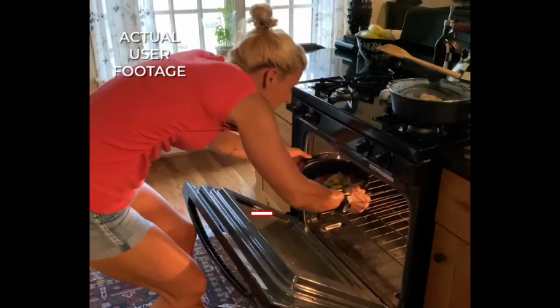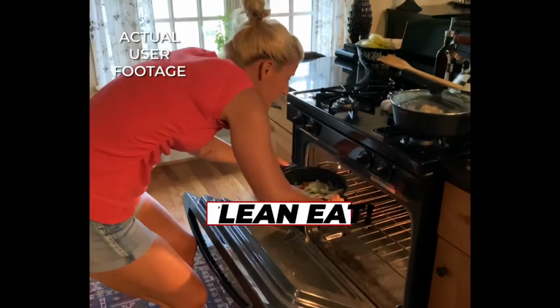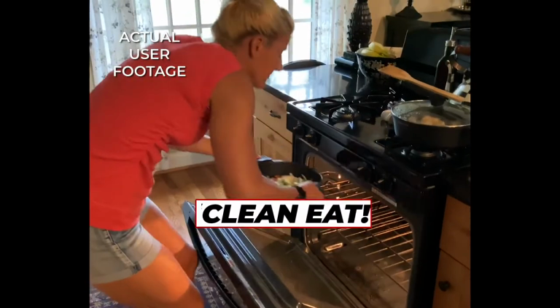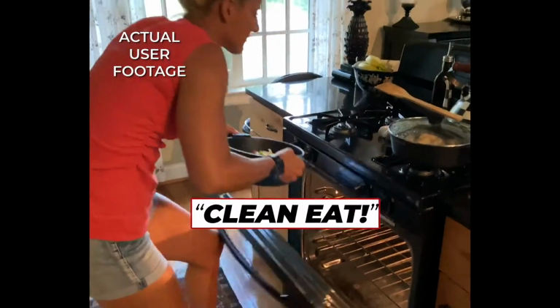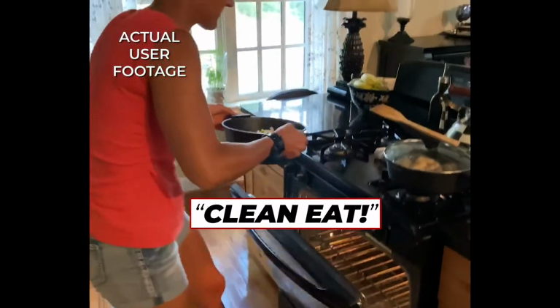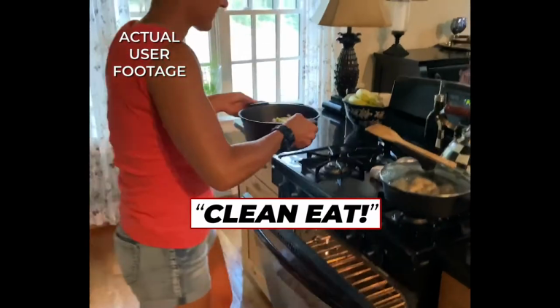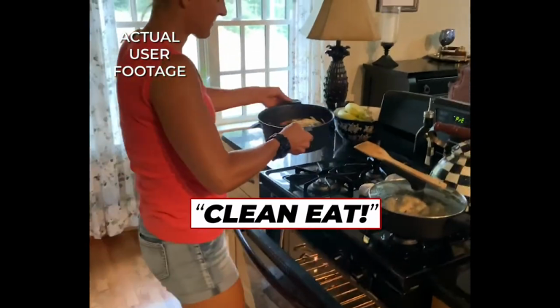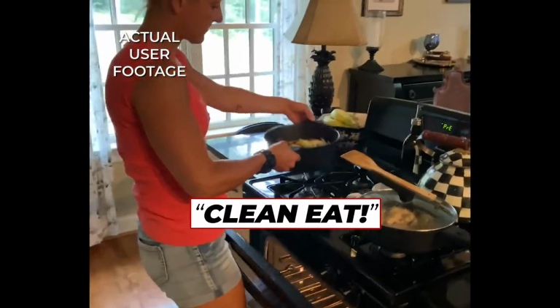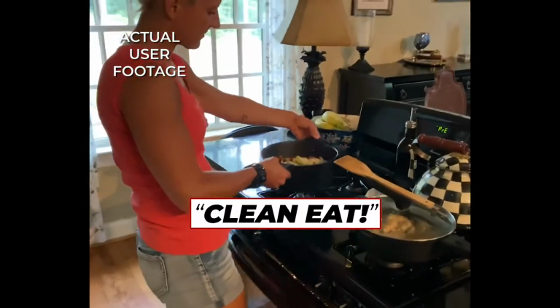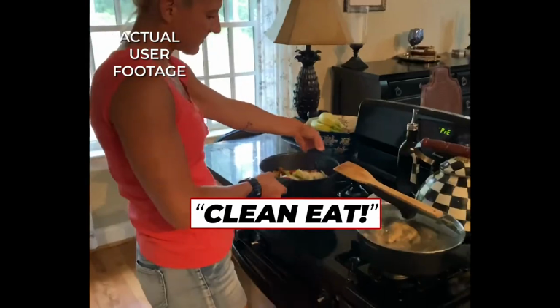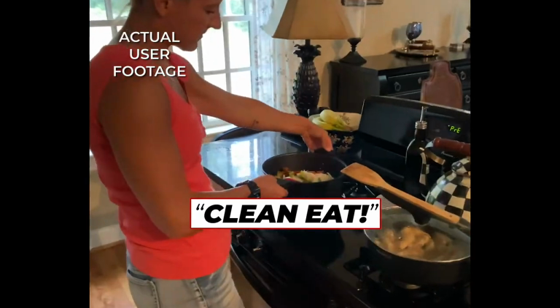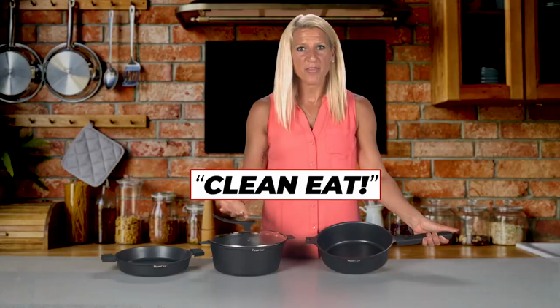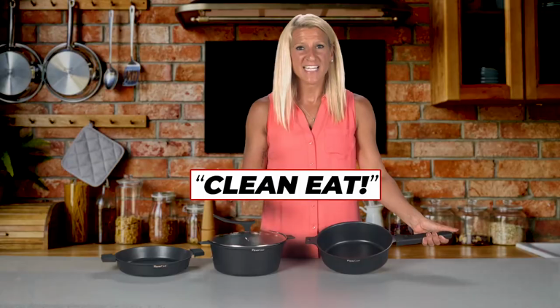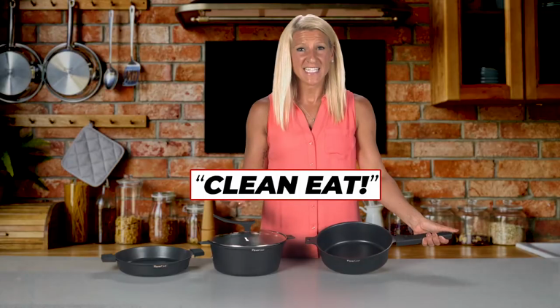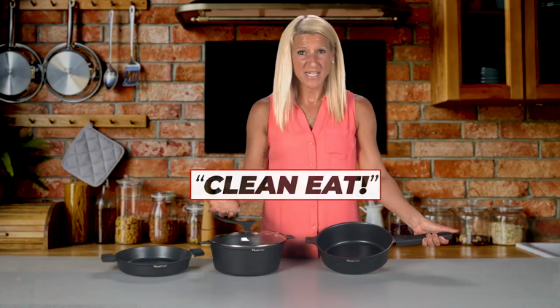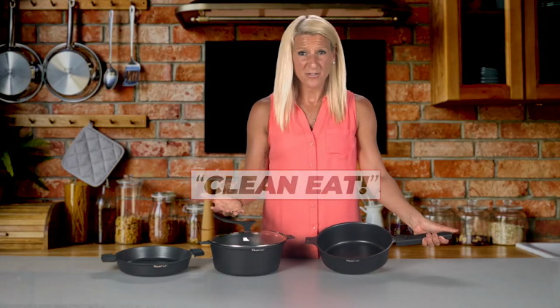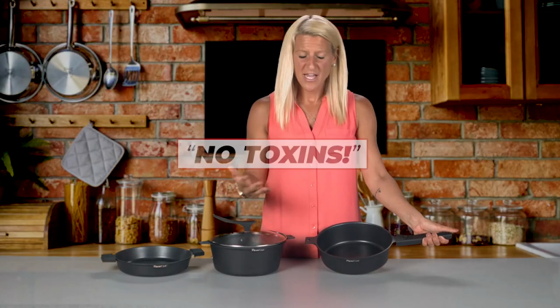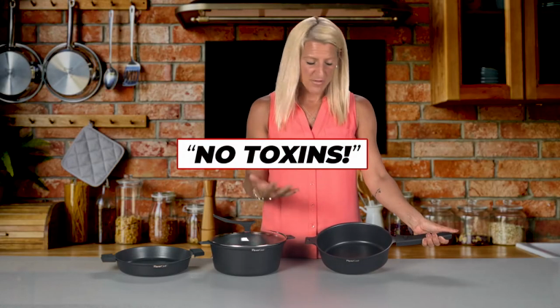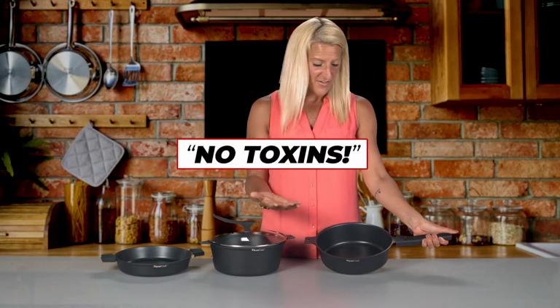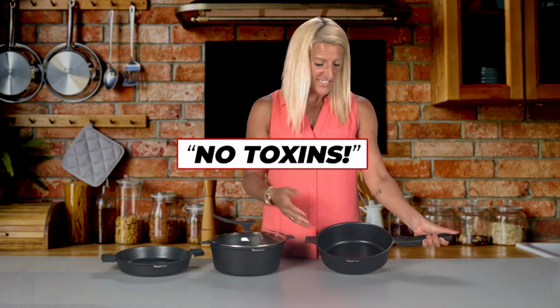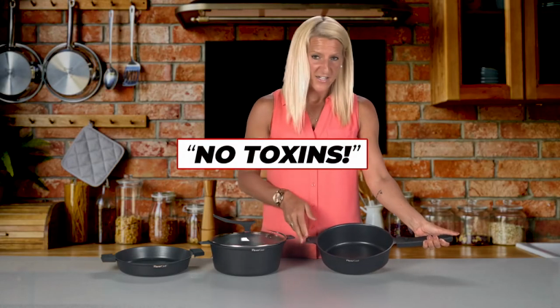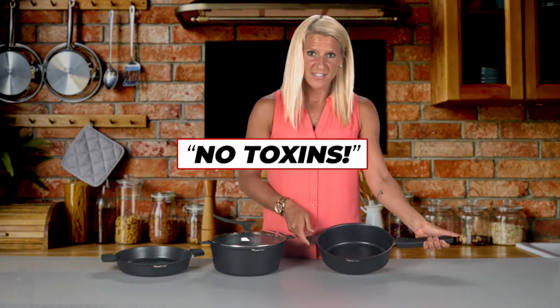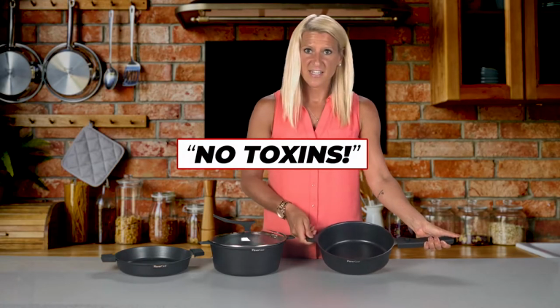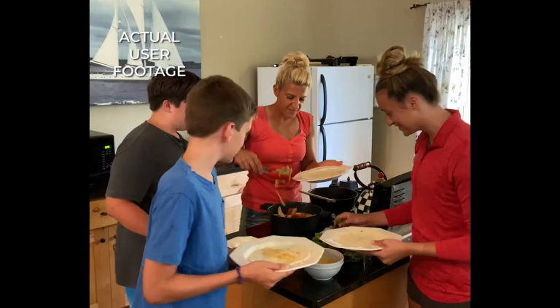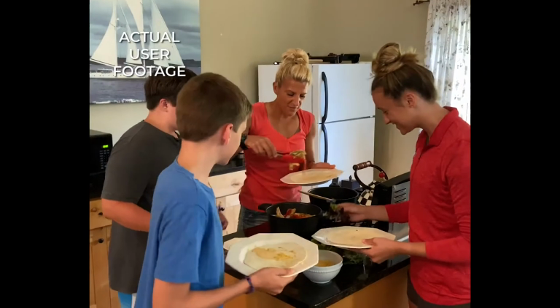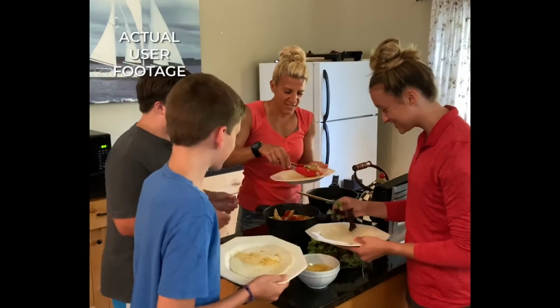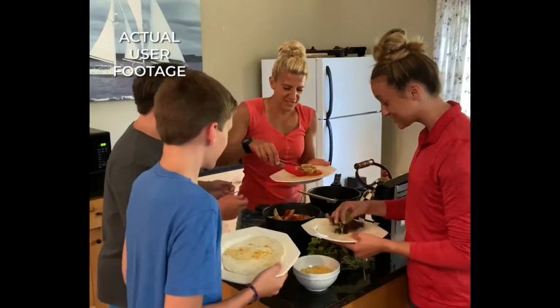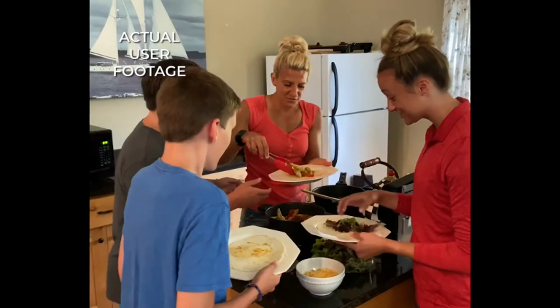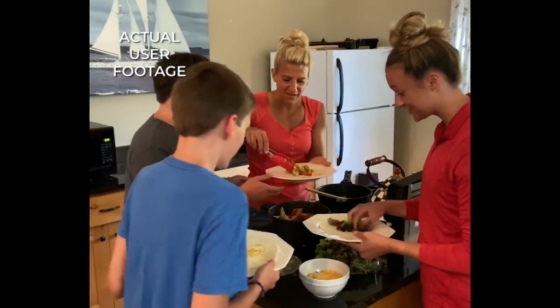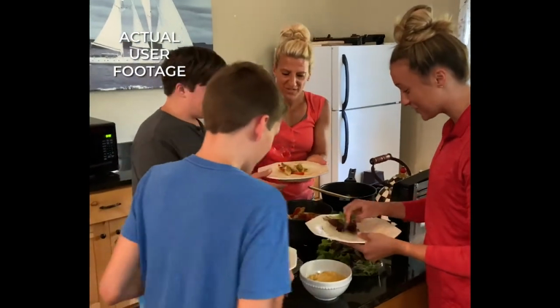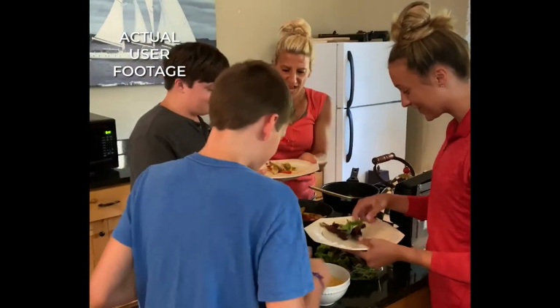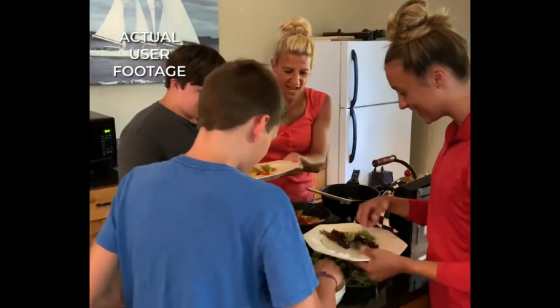We love to clean eat in our house. I'm a personal trainer. I love to feed my kids really healthy, clean meals without any toxins. This is the perfect pan for our family.